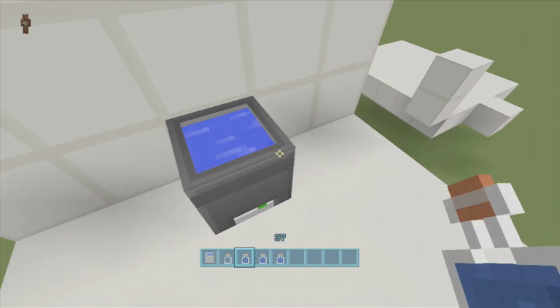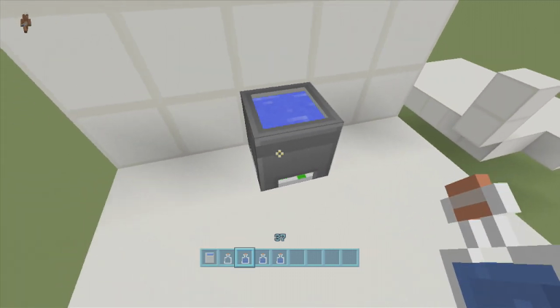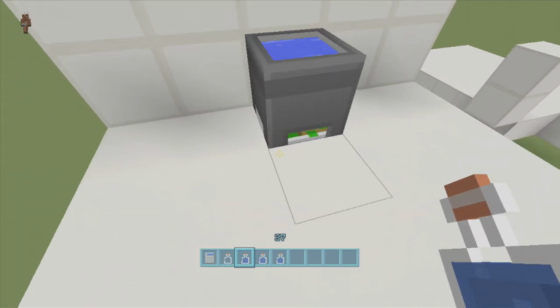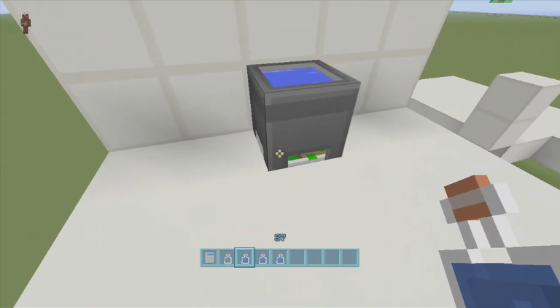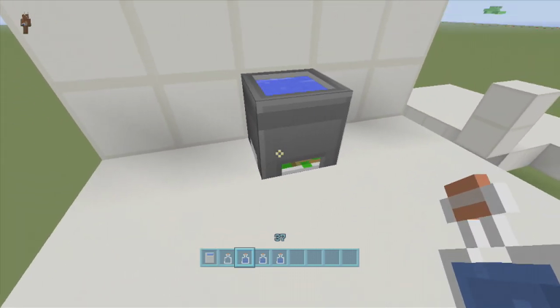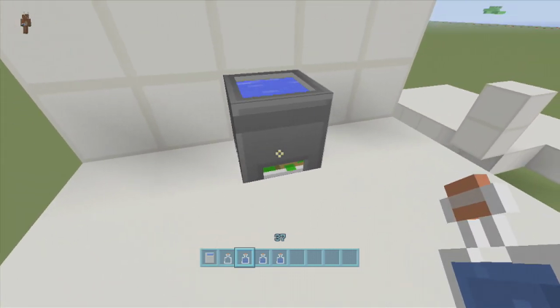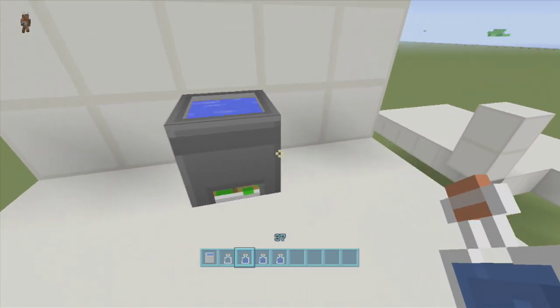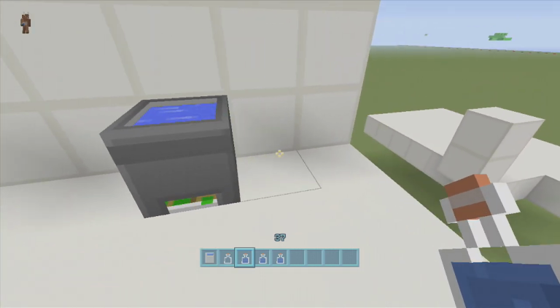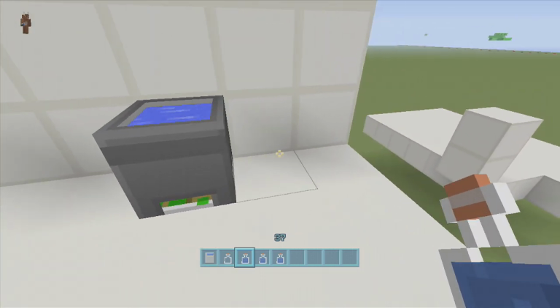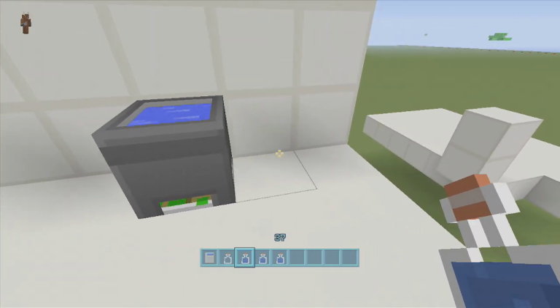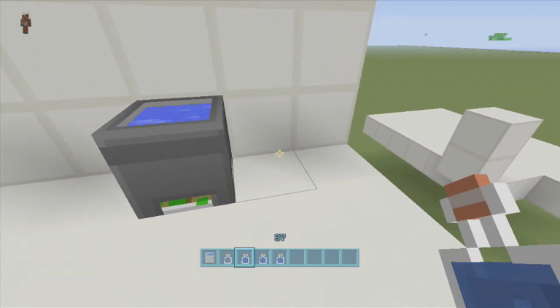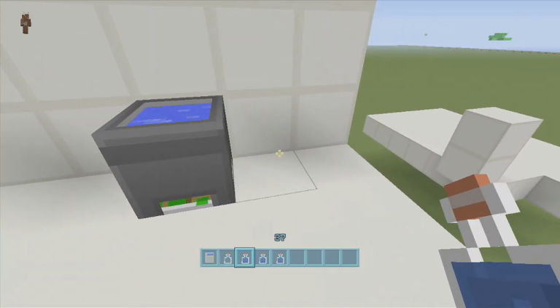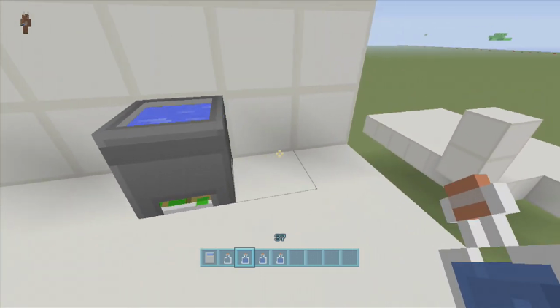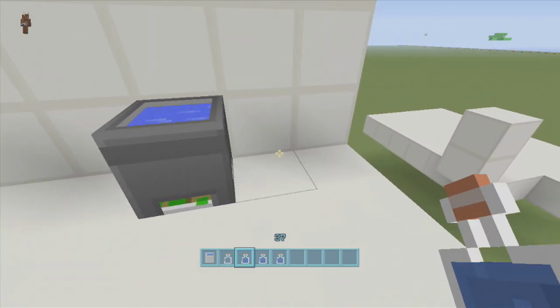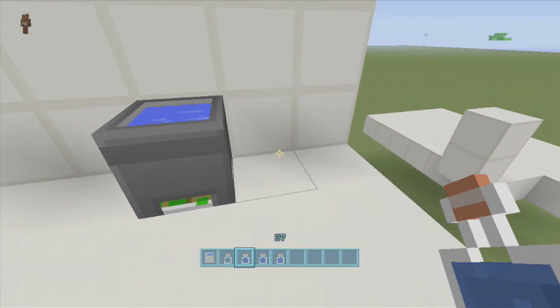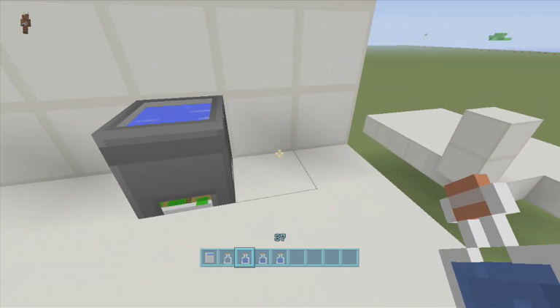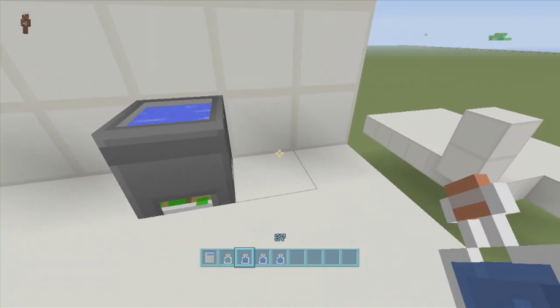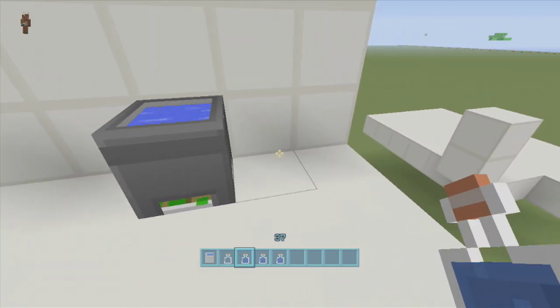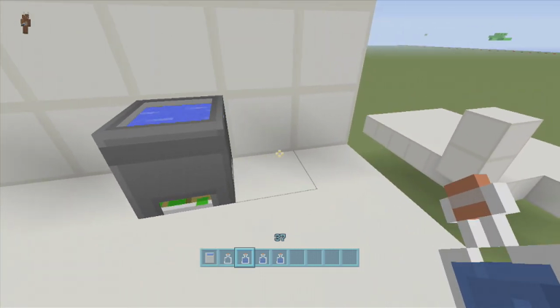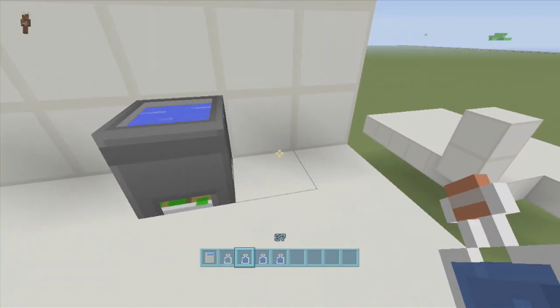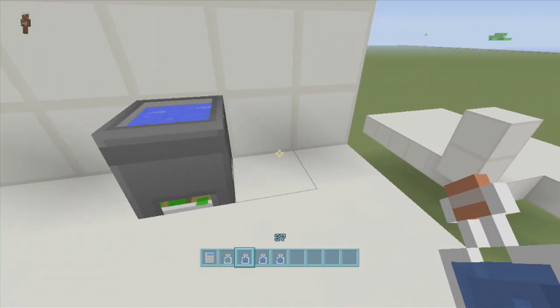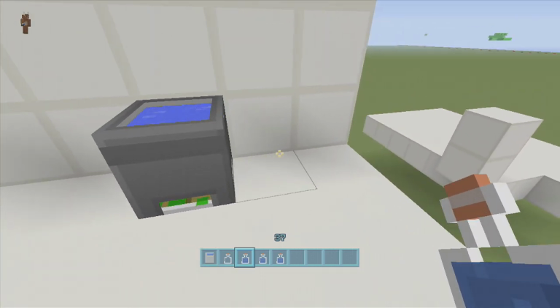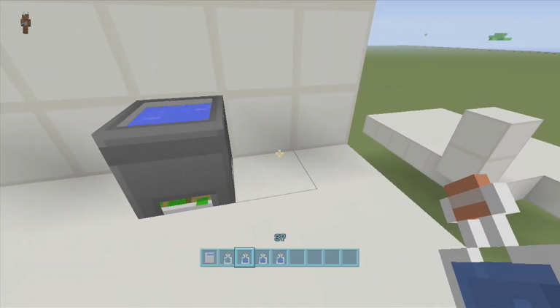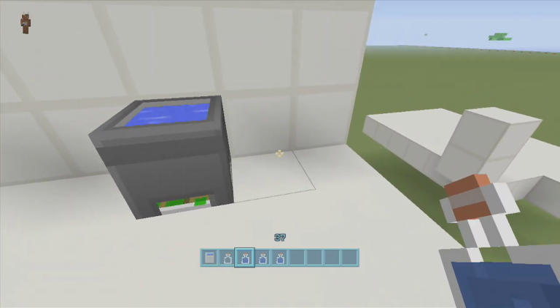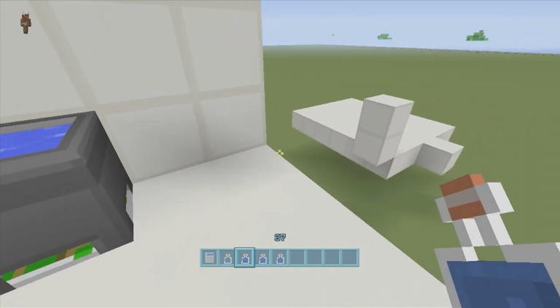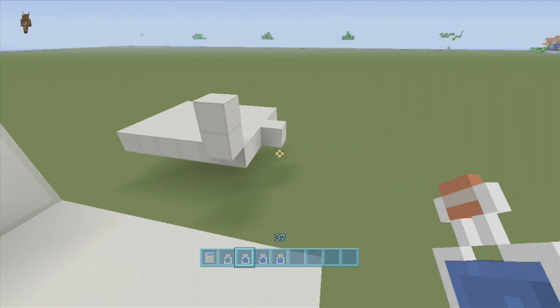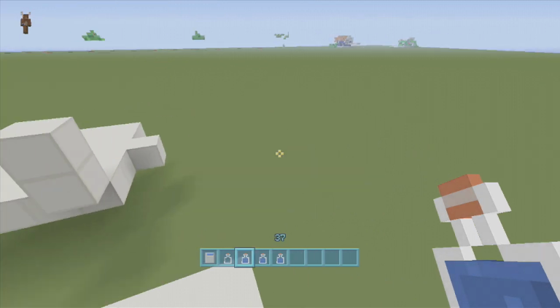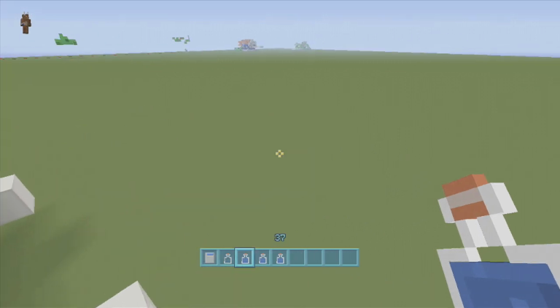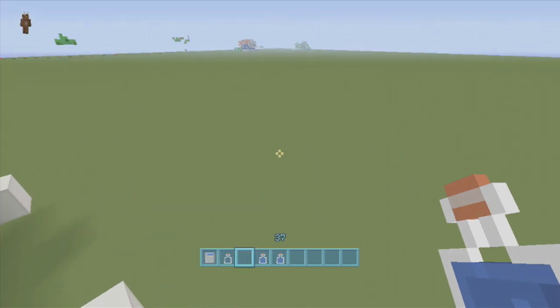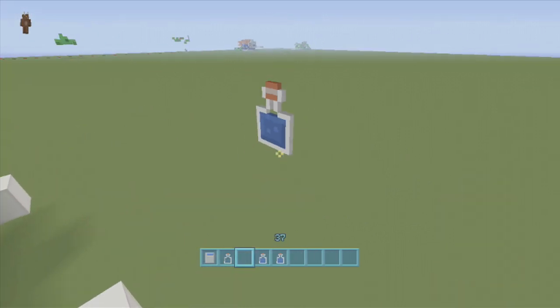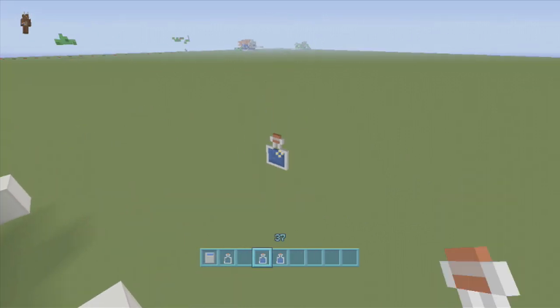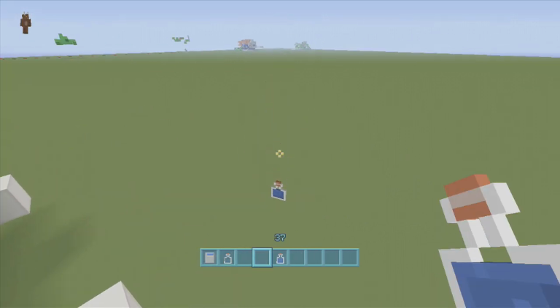And as you can see there's no more water in there, so just fill it back up when that happens. But that's it guys — all of this is a BUD switch and a monostable circuit. So it's a very easy build.